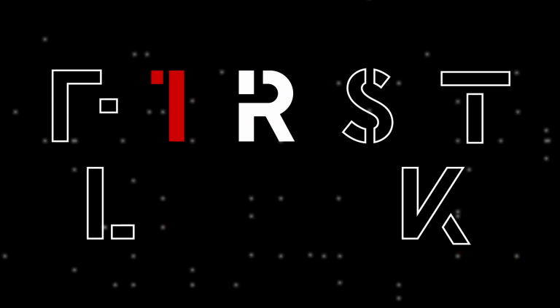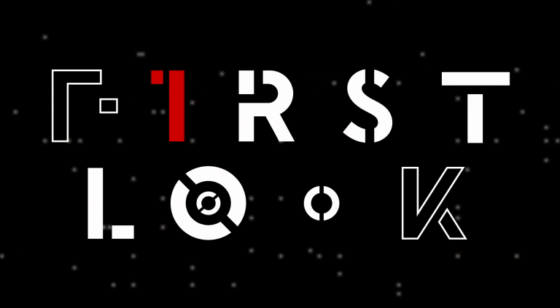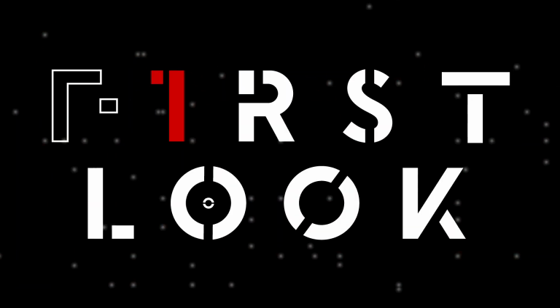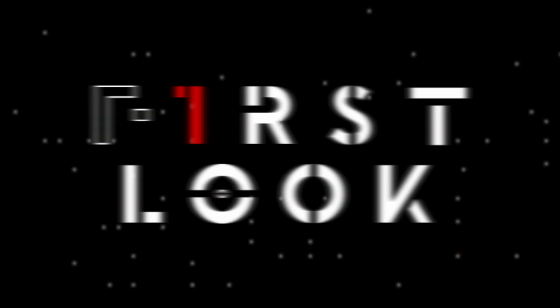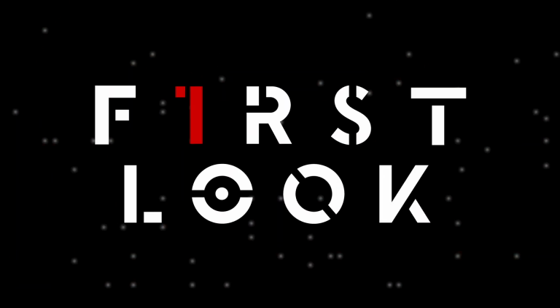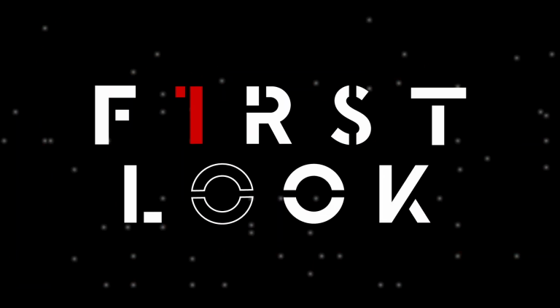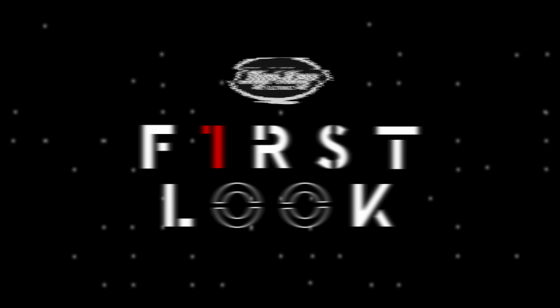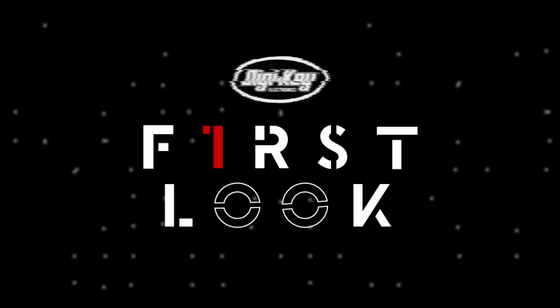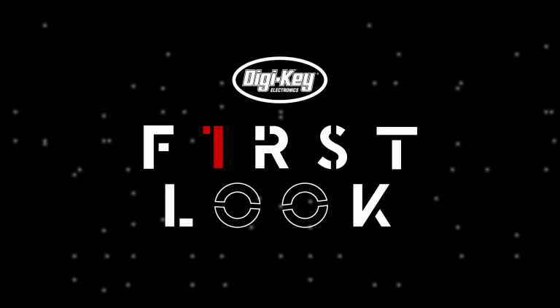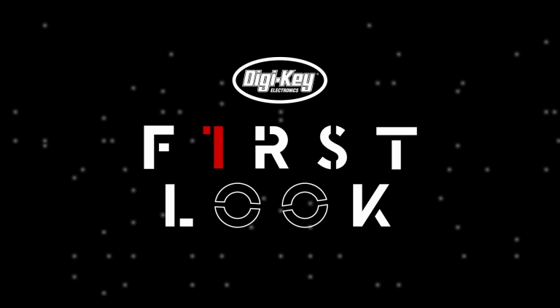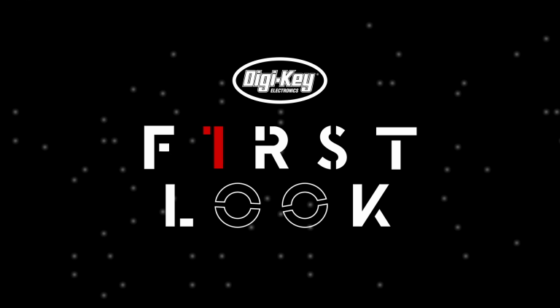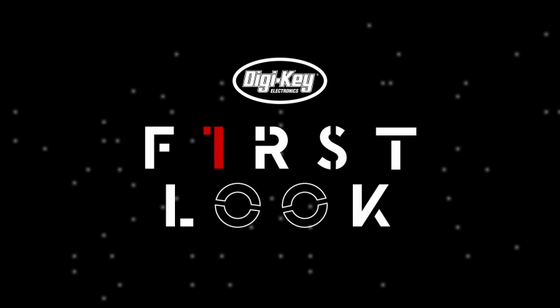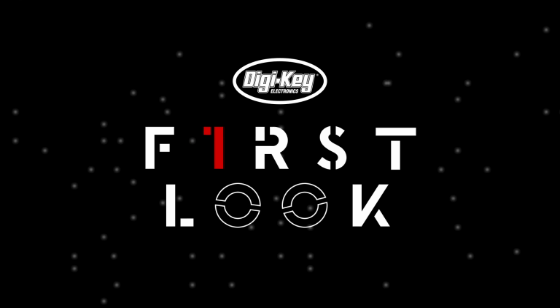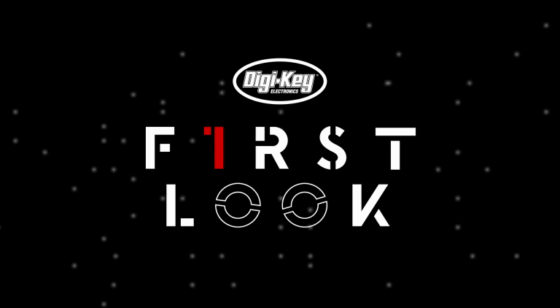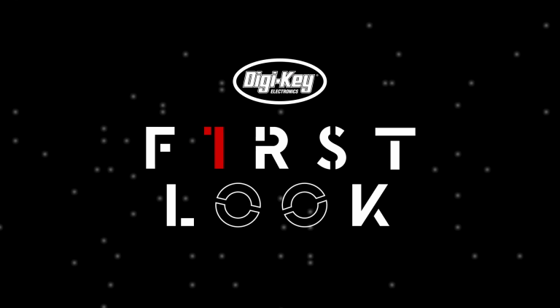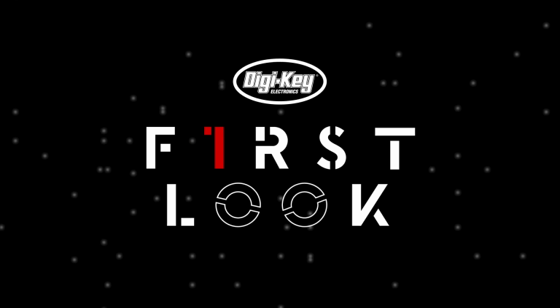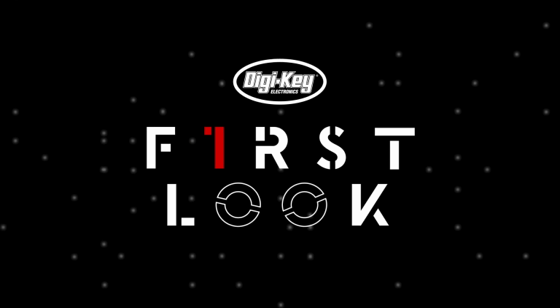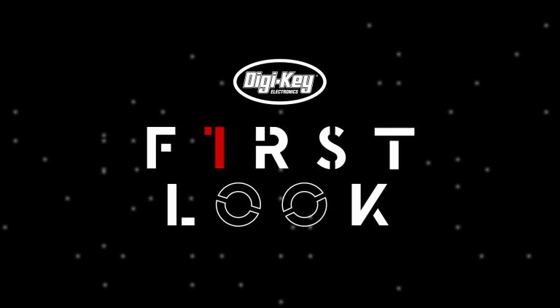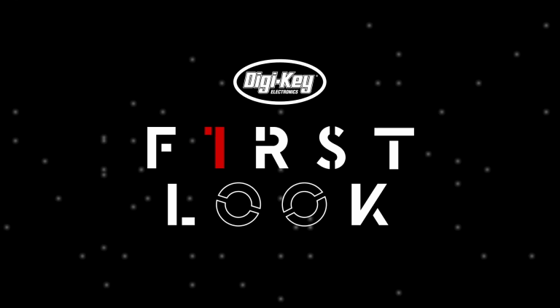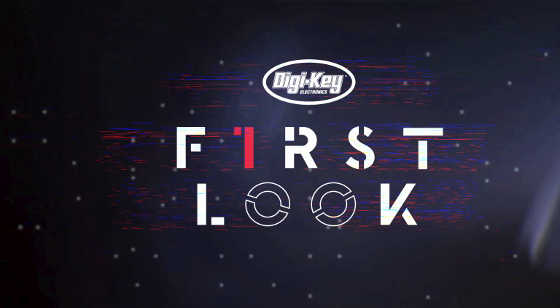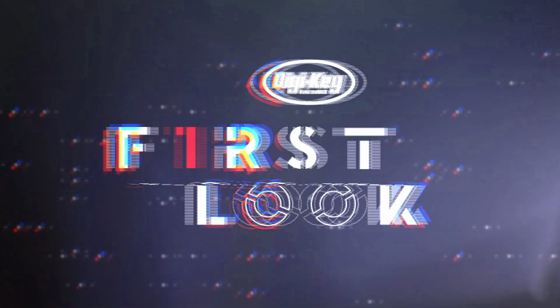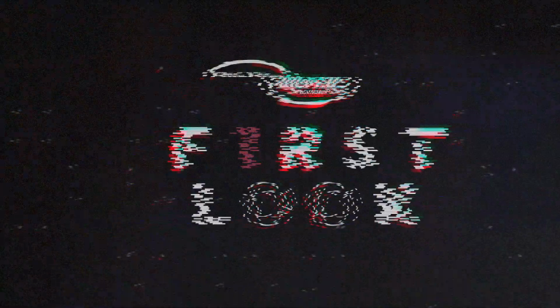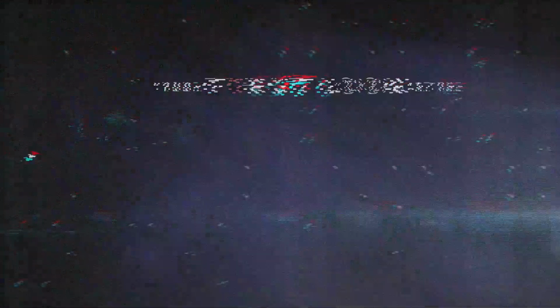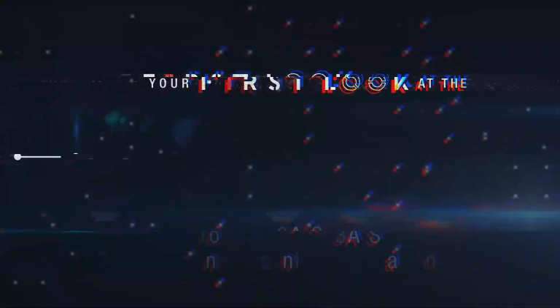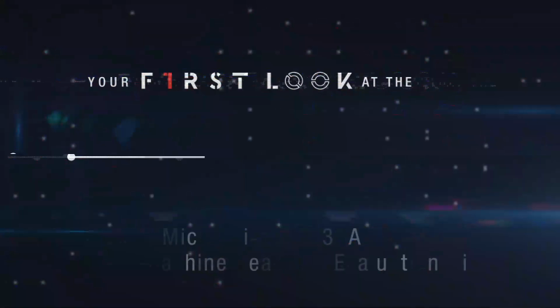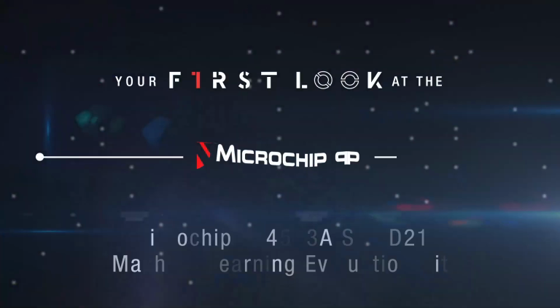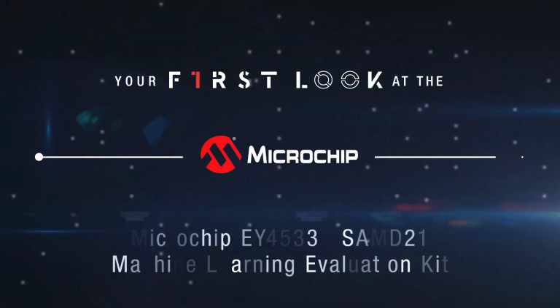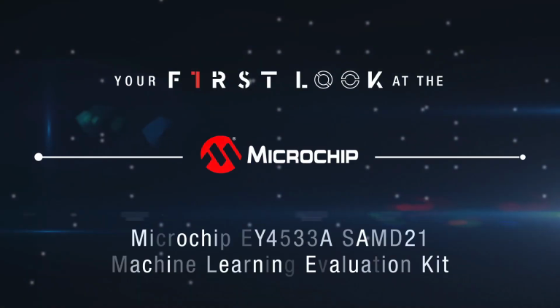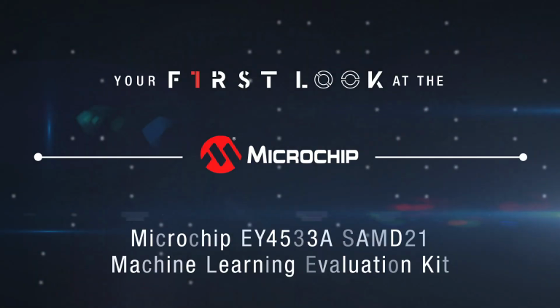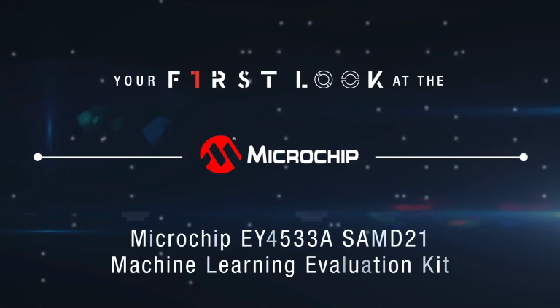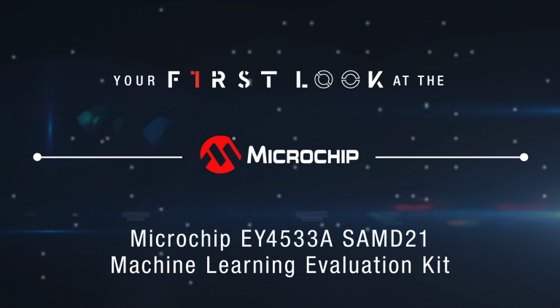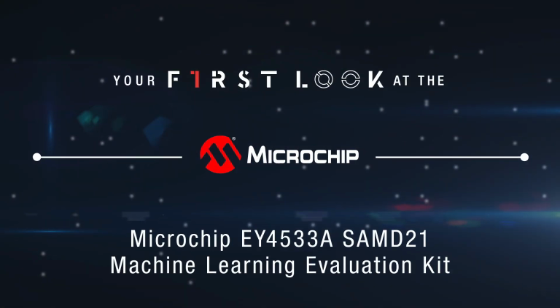Welcome to First Look, brought to you by DigiKey and Microchip.